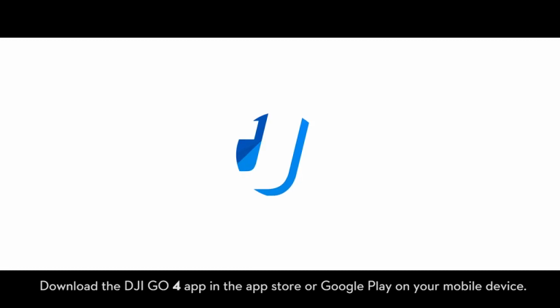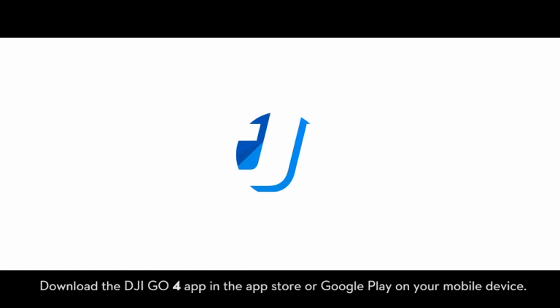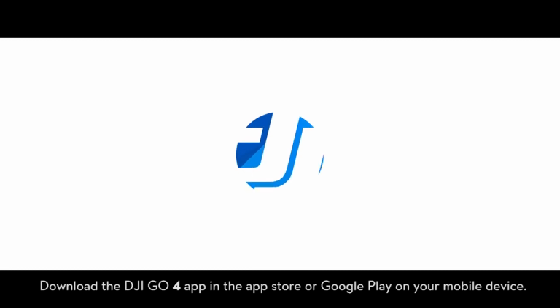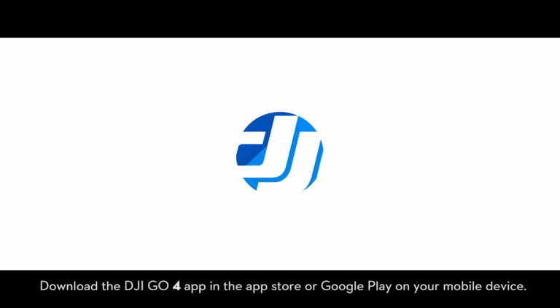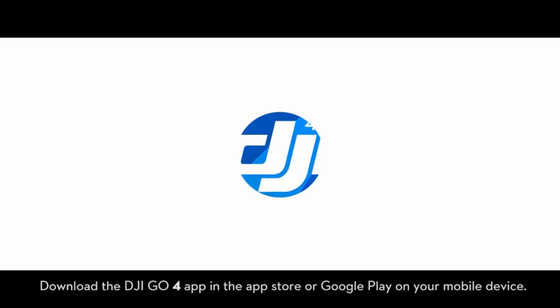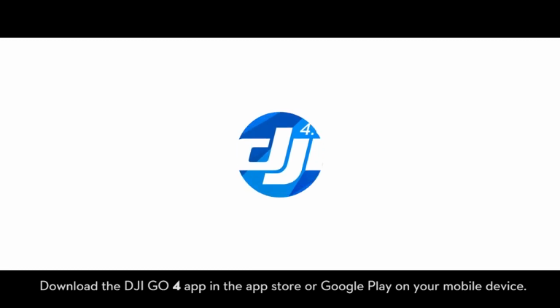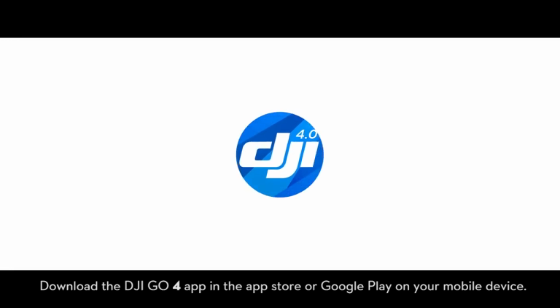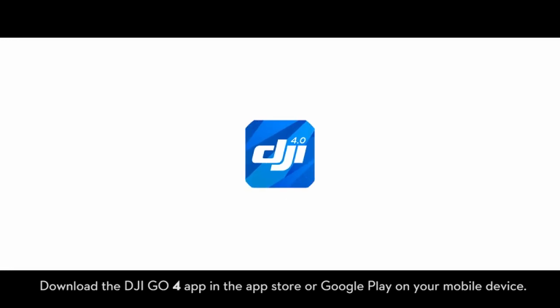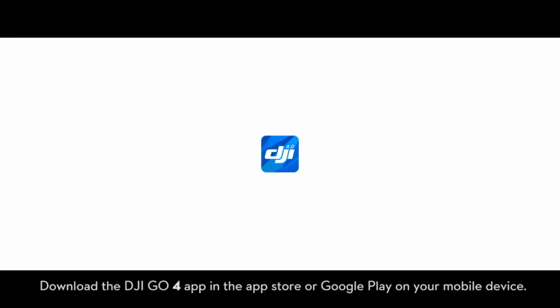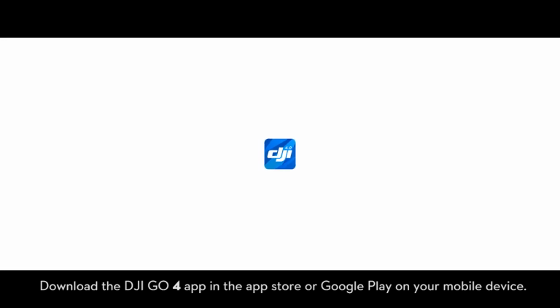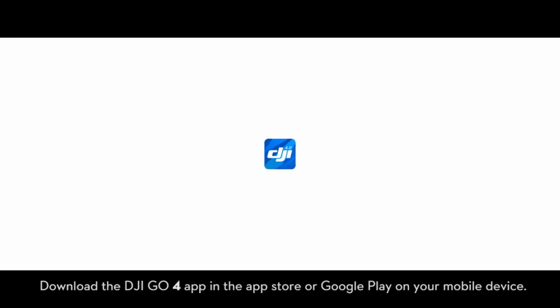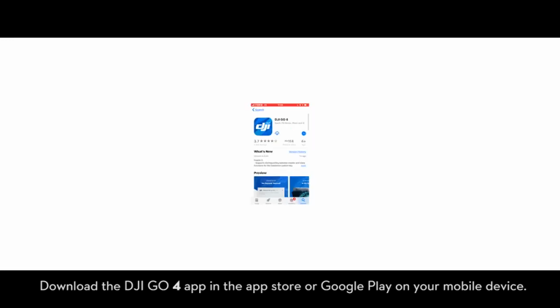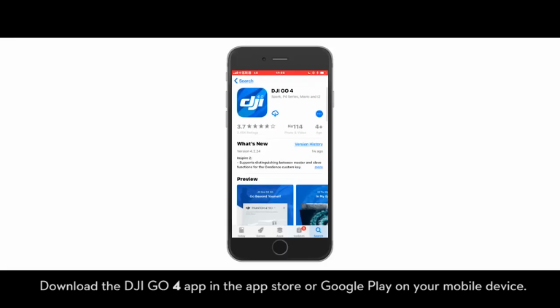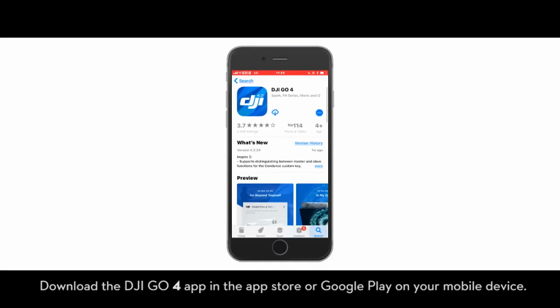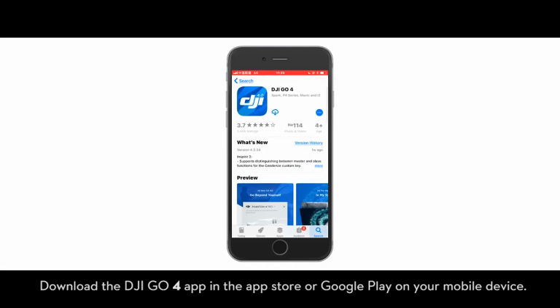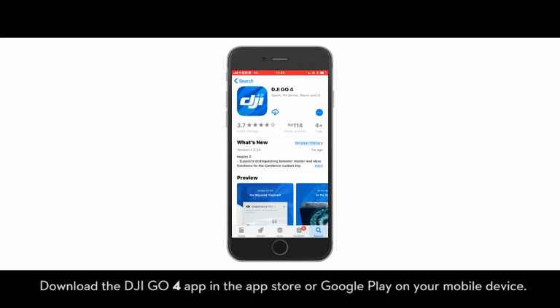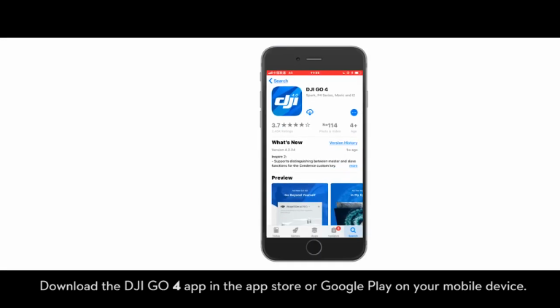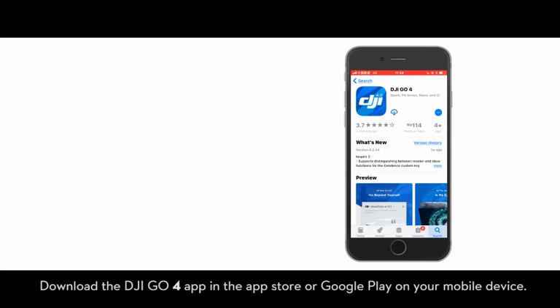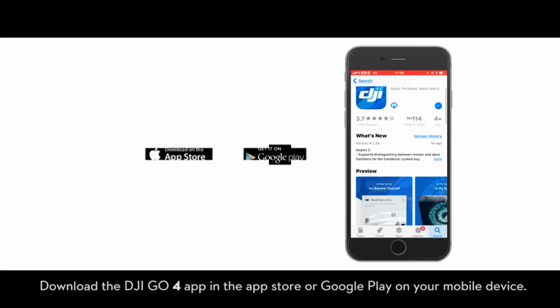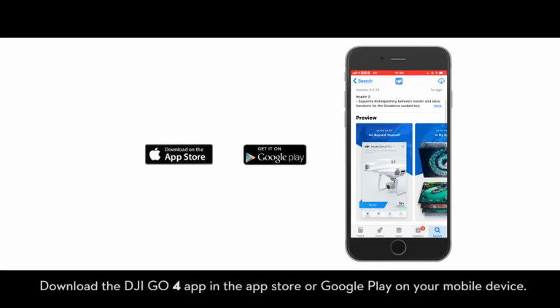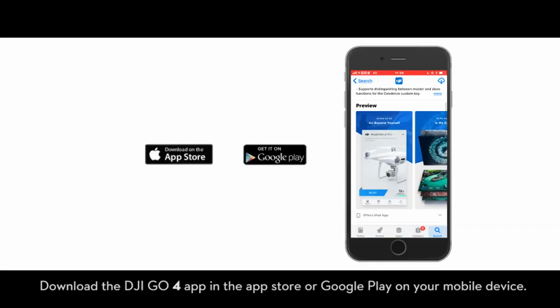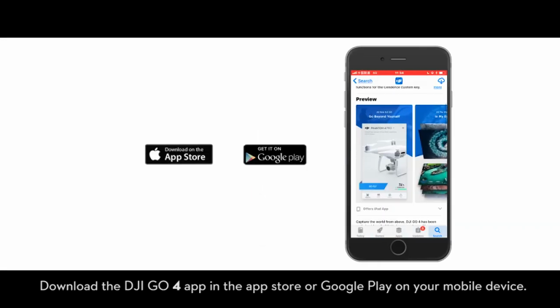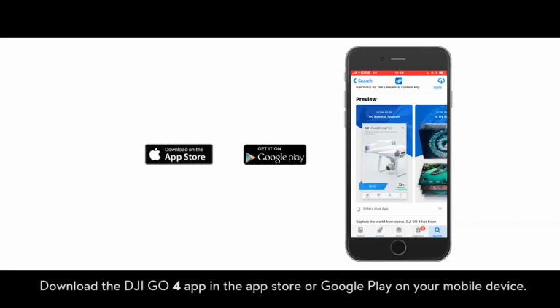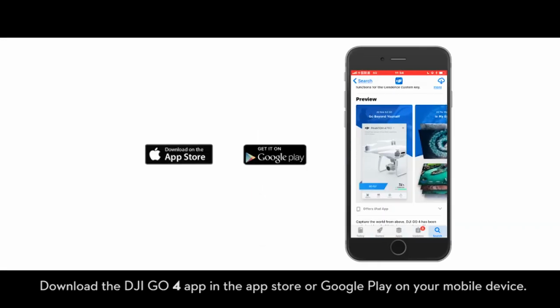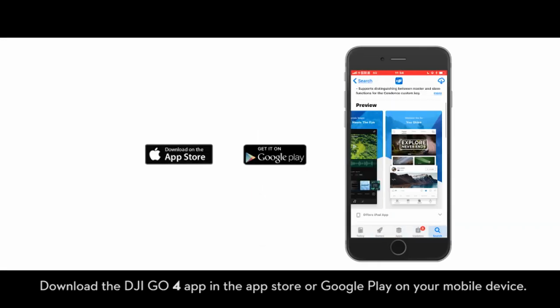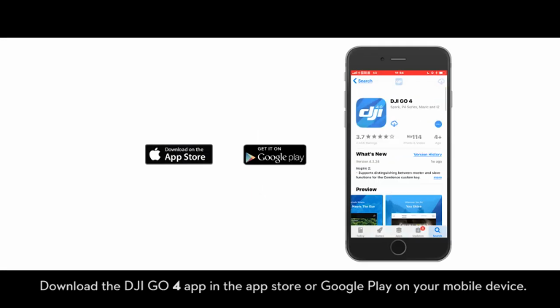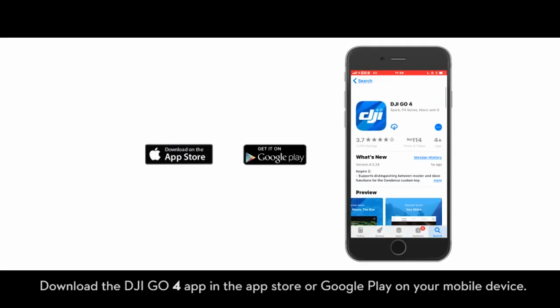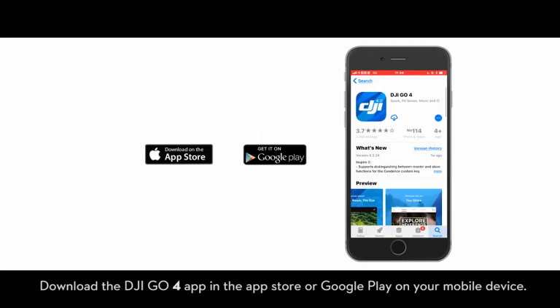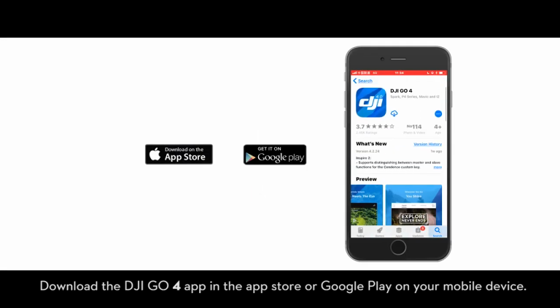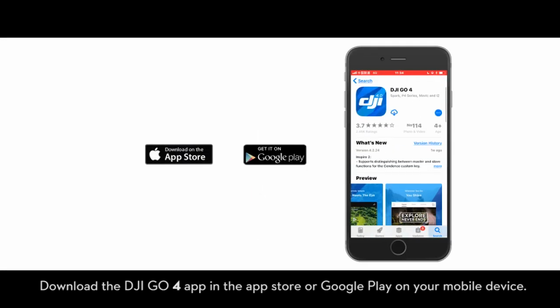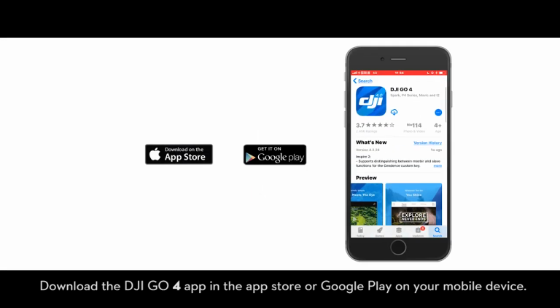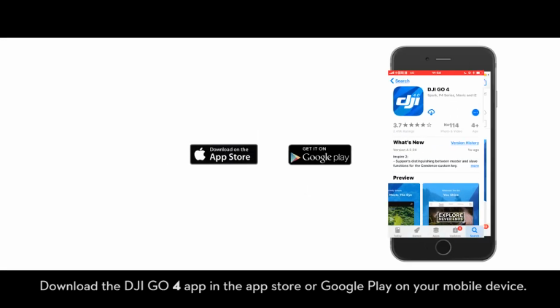Download the DJI Go 4 app in the App Store or Google Play on your mobile device.